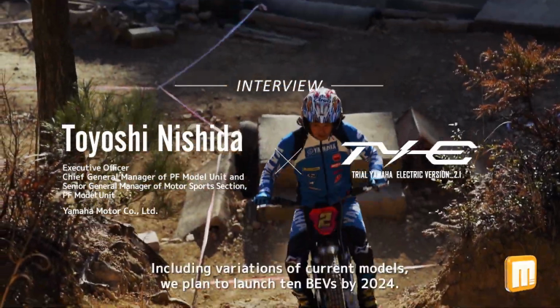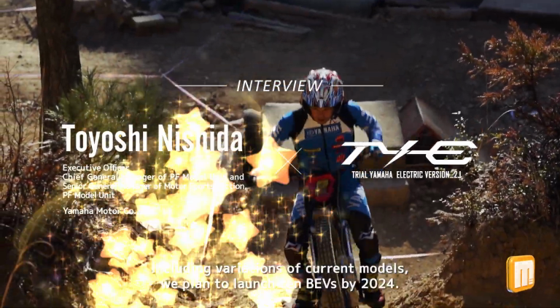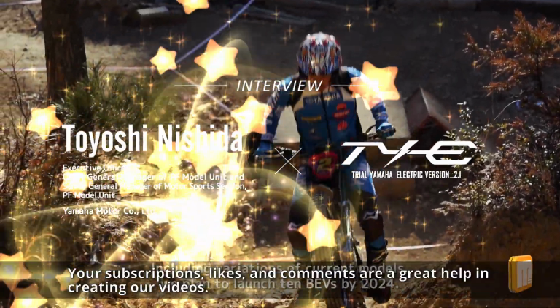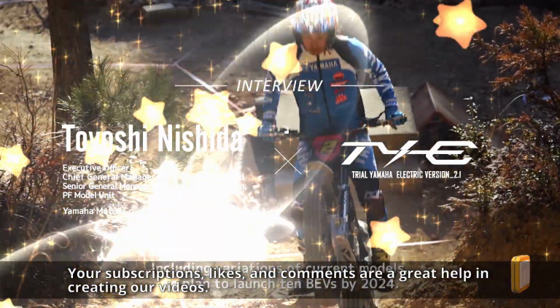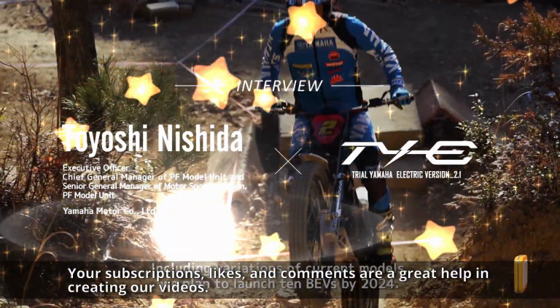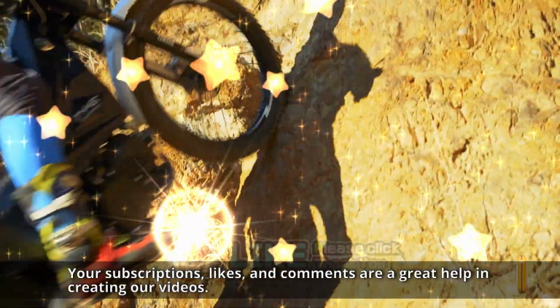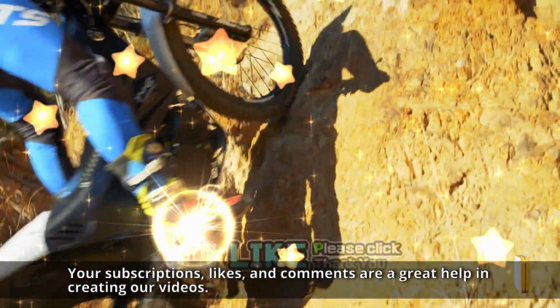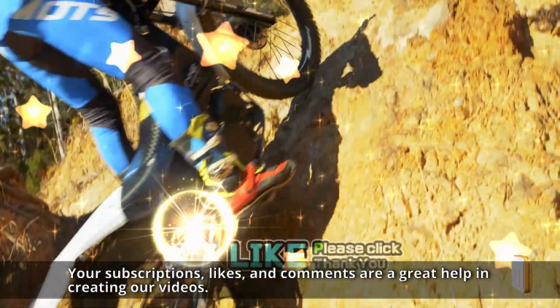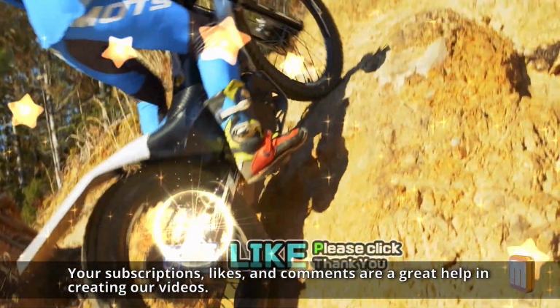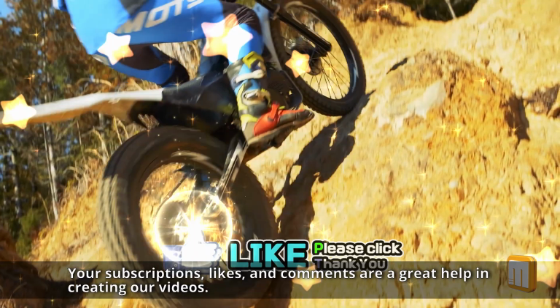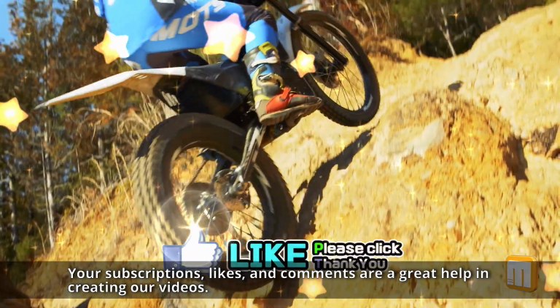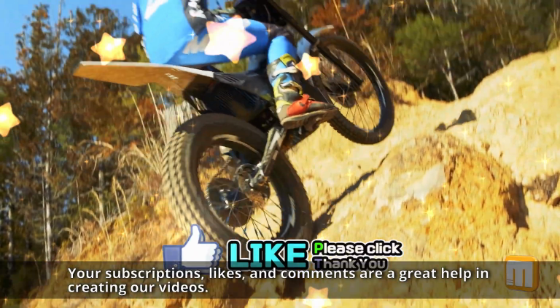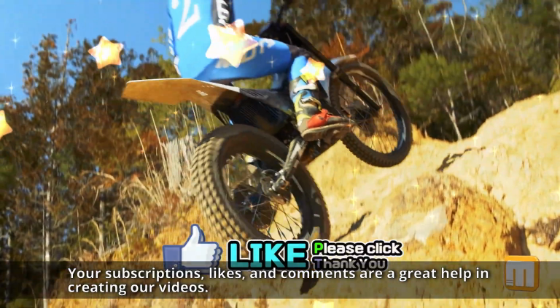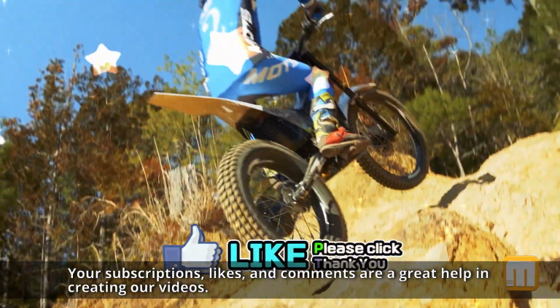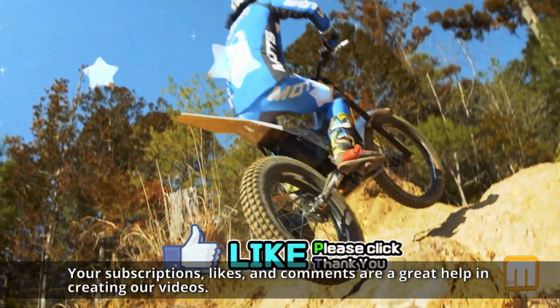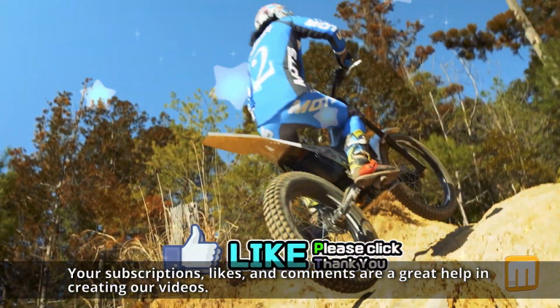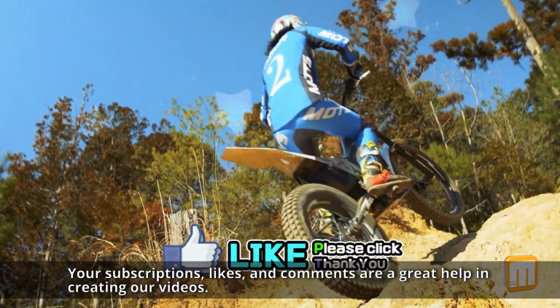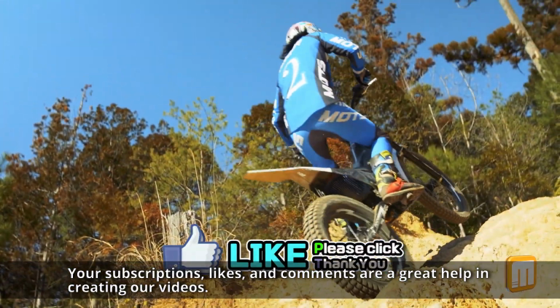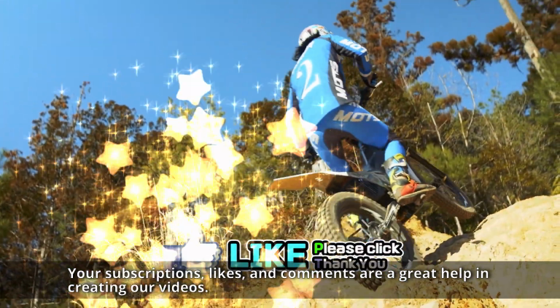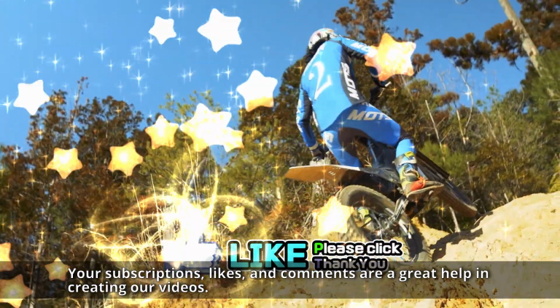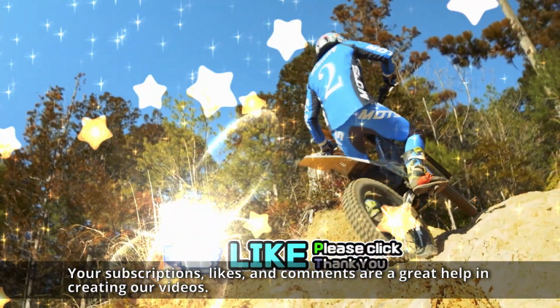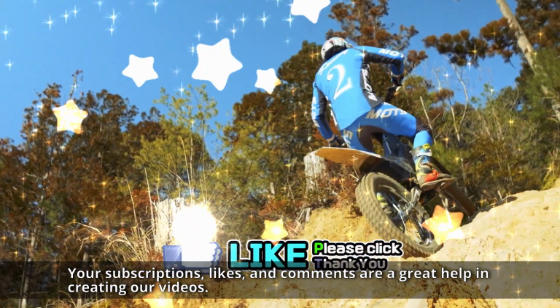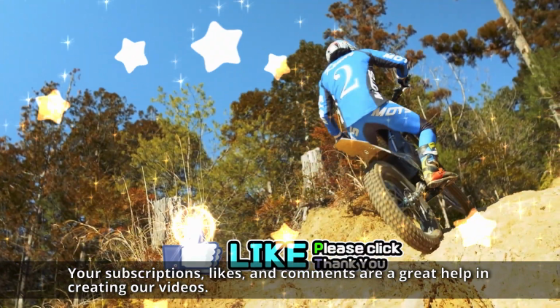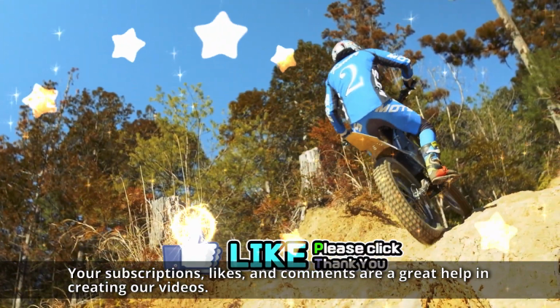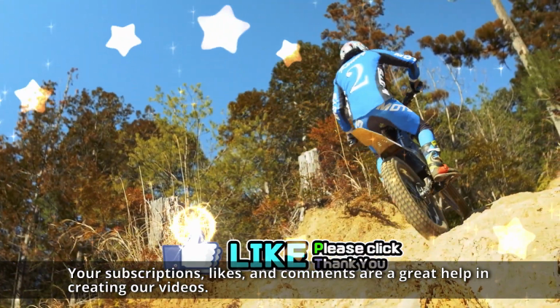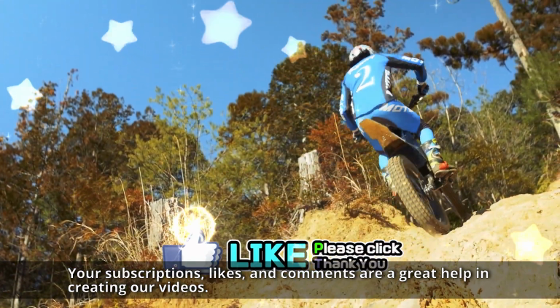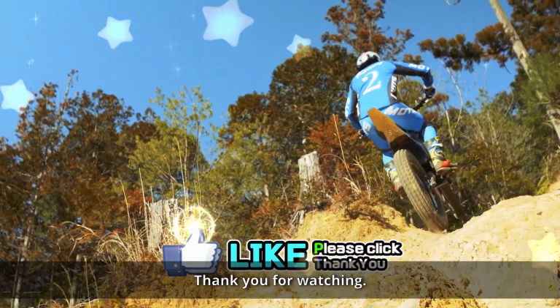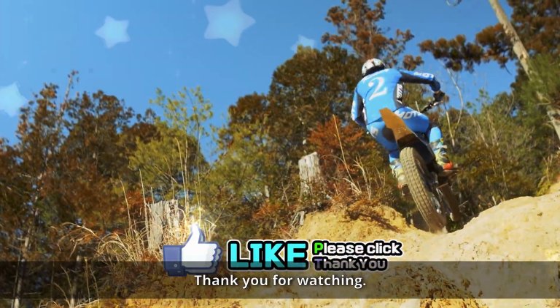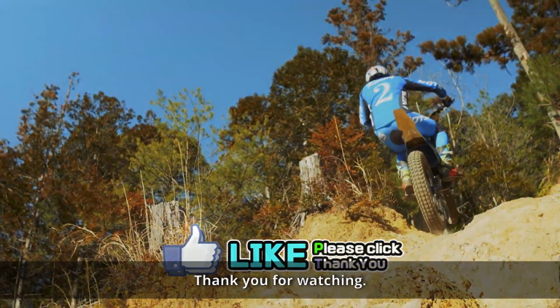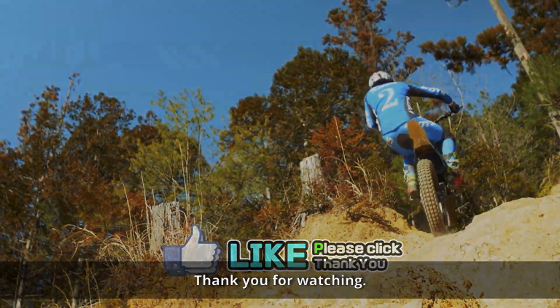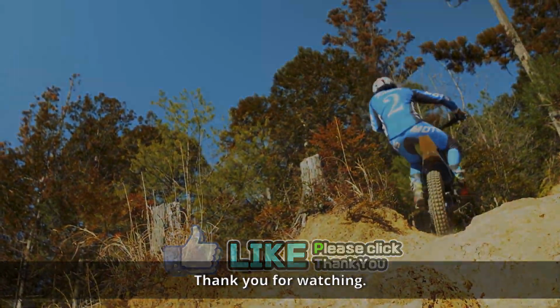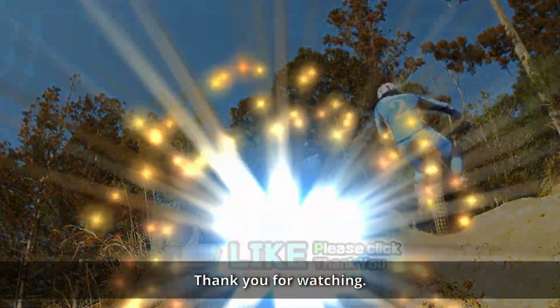Your subscriptions, likes and comments are a great help in creating our videos. Thank you for watching.